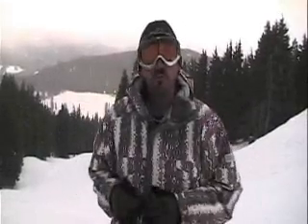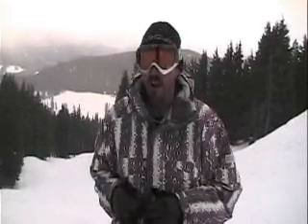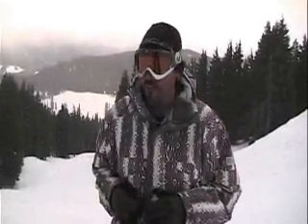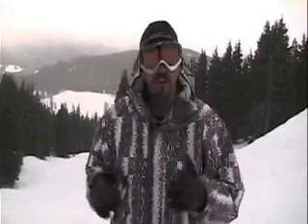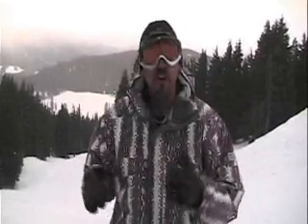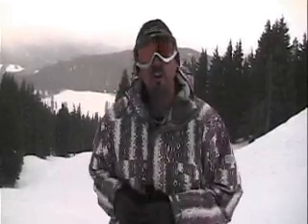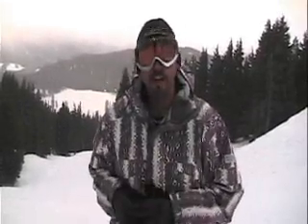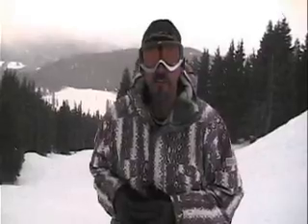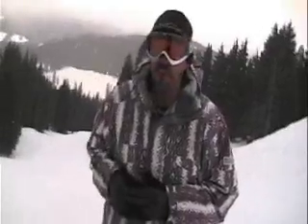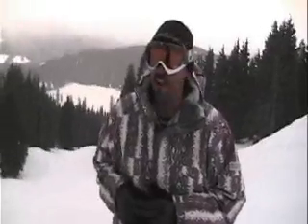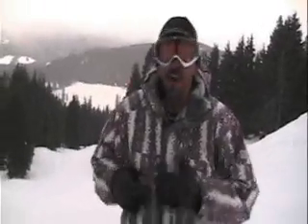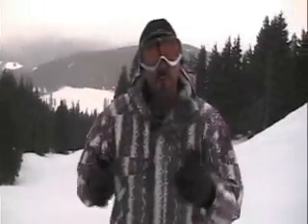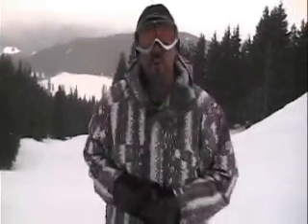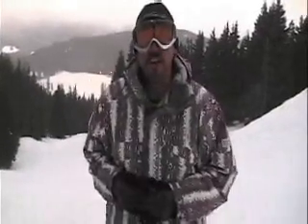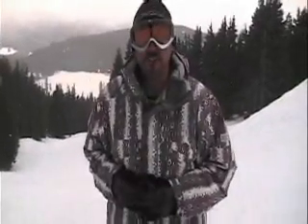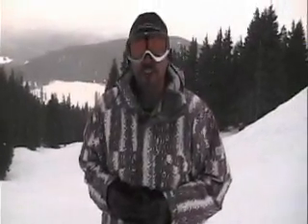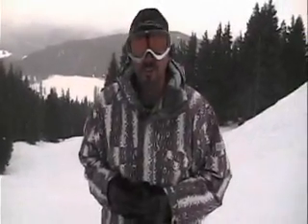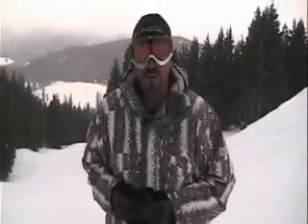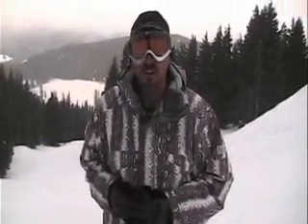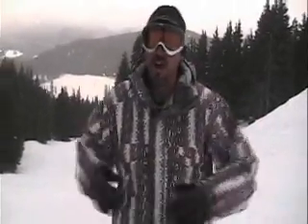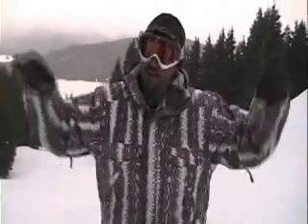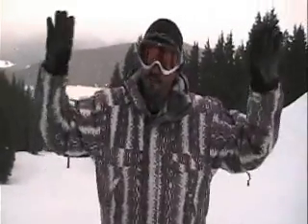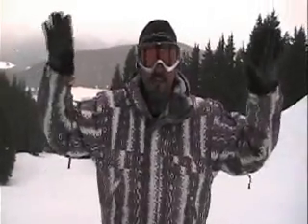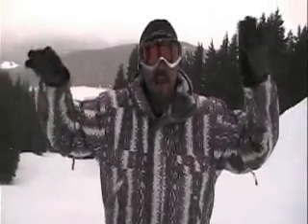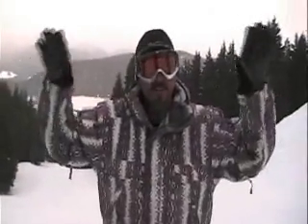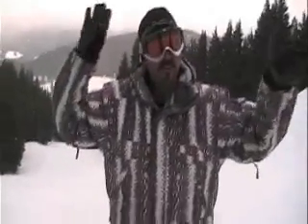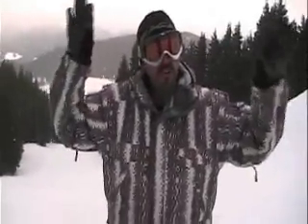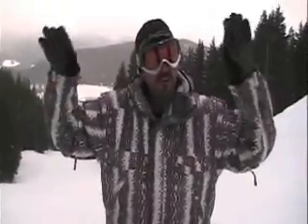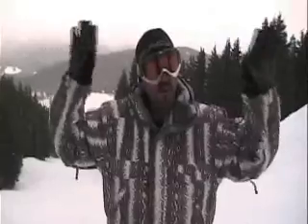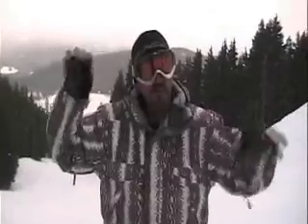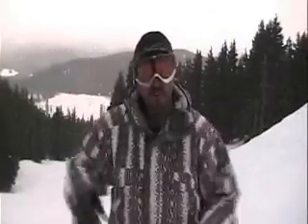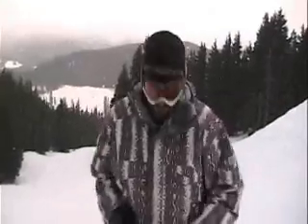So without further ado, I'll go ahead and demonstrate. I'm going to do it heel side first, and raise my hands to show you what's going on with my feet.